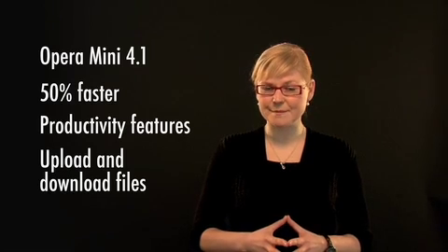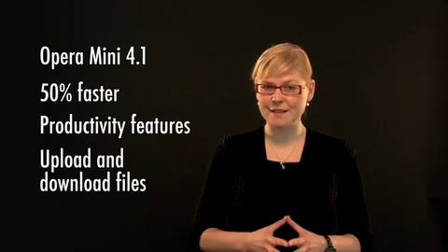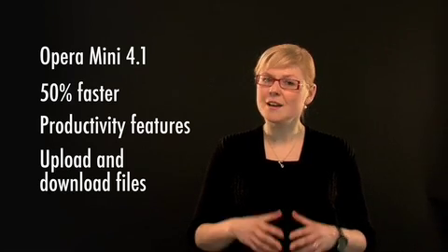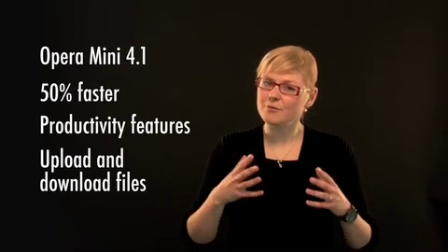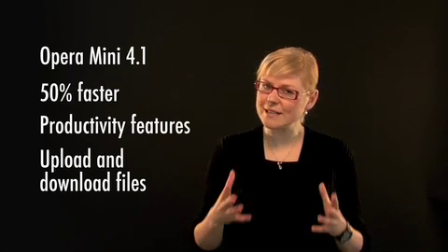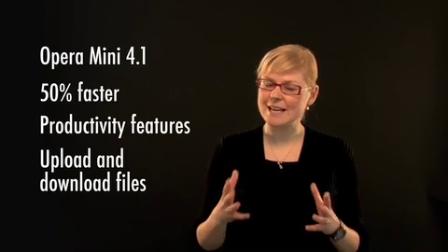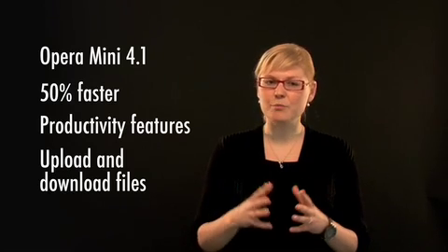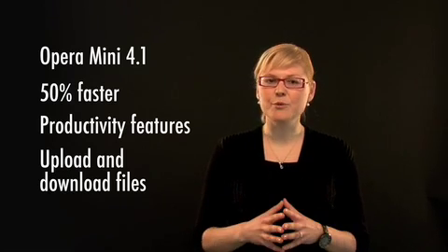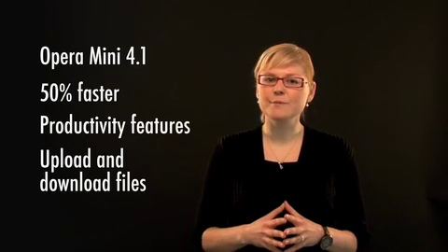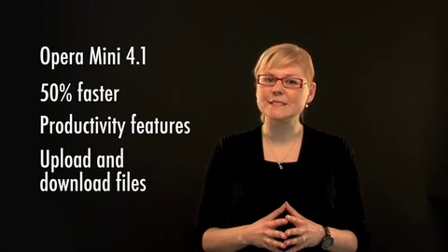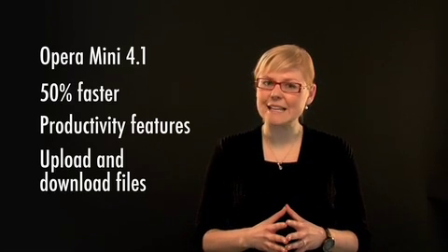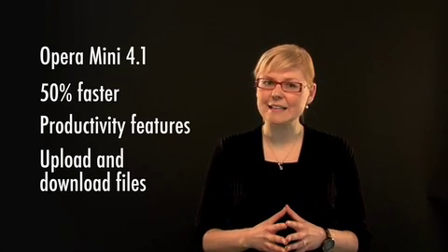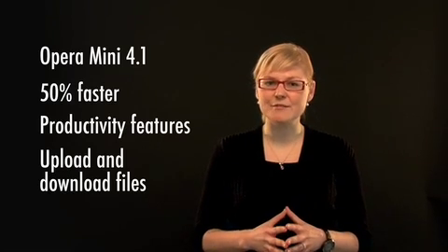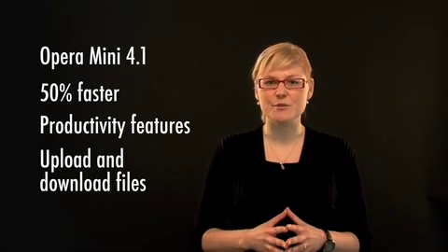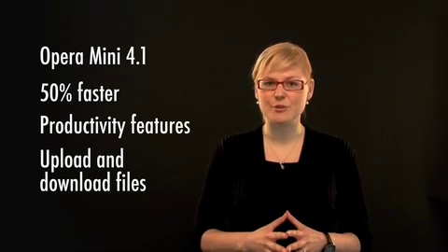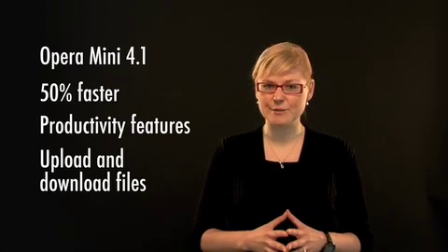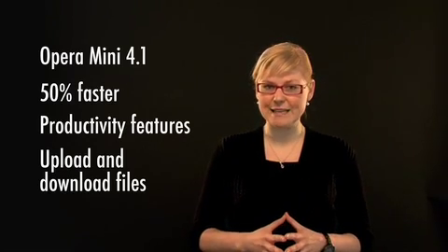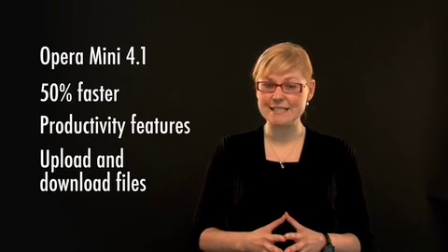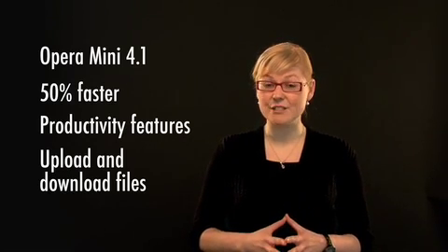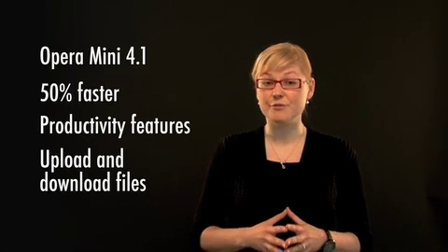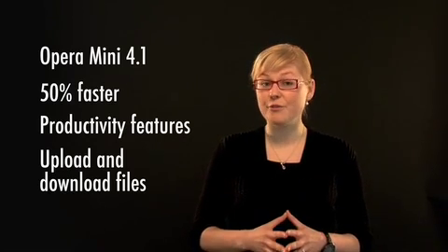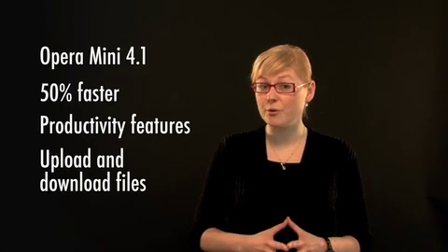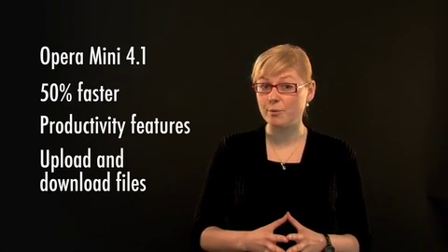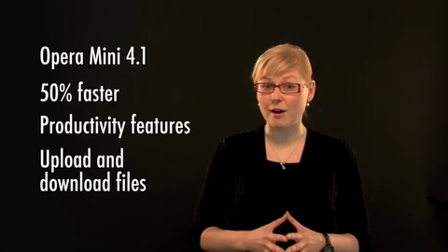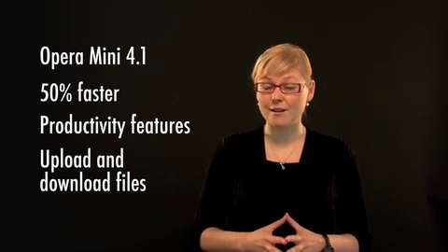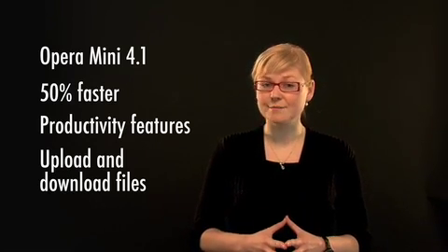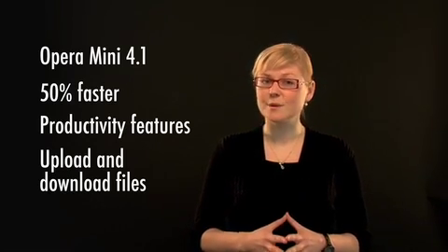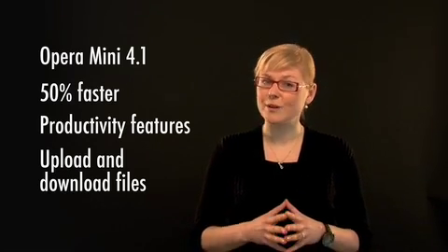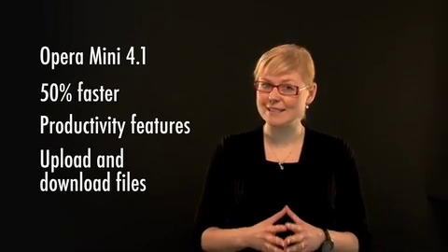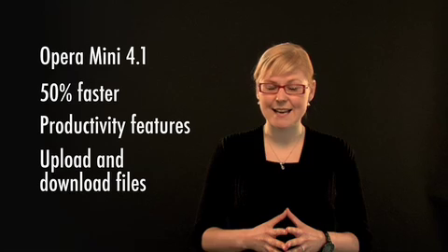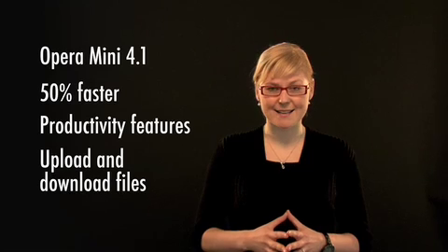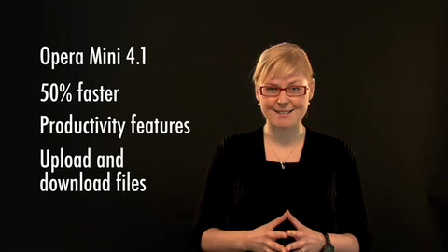For example, that gives you the possibility to photoblog within seconds.